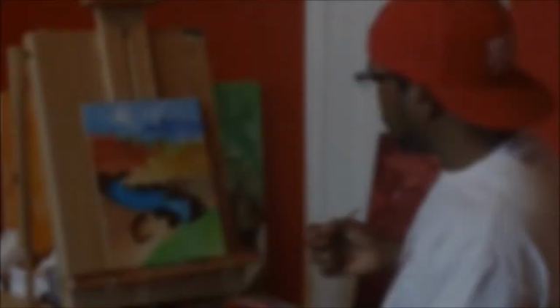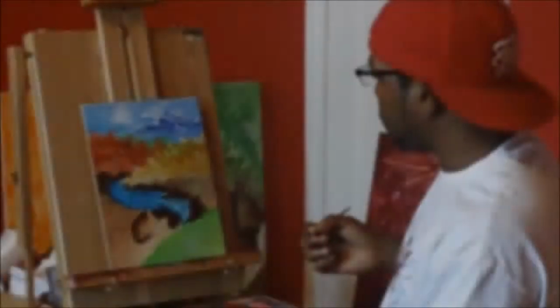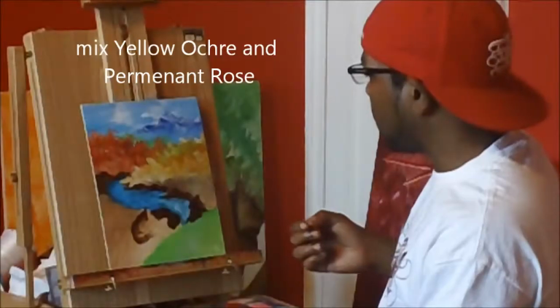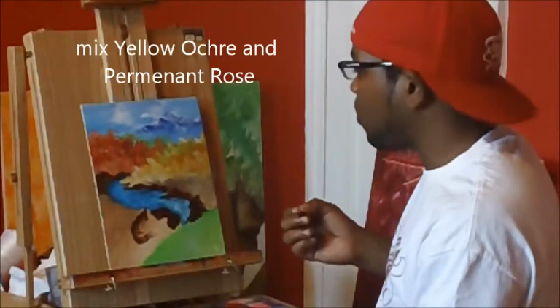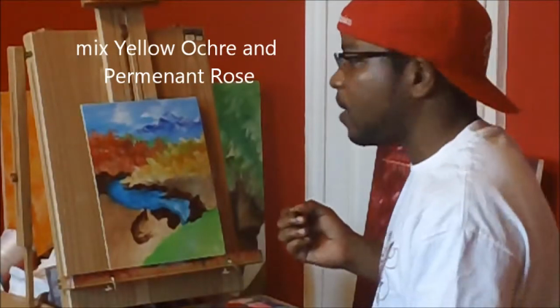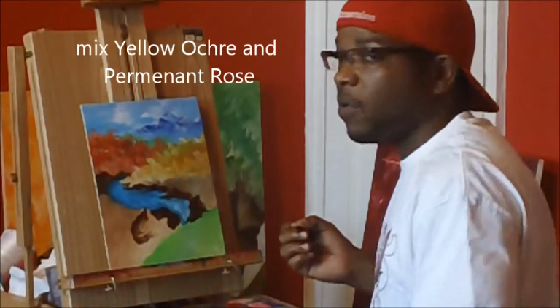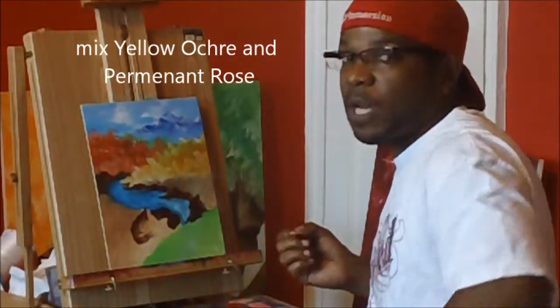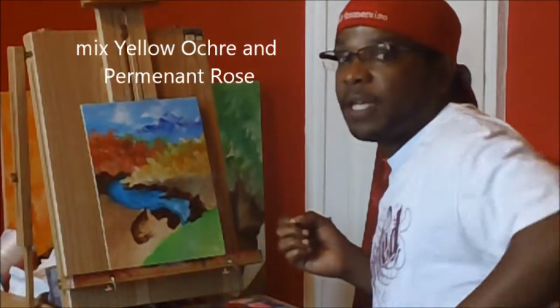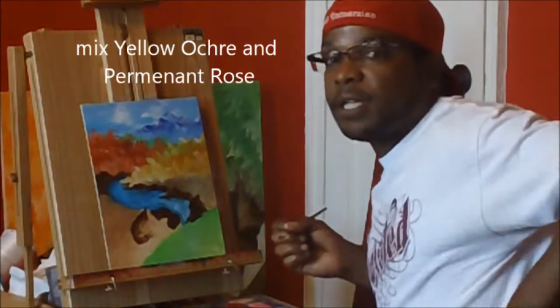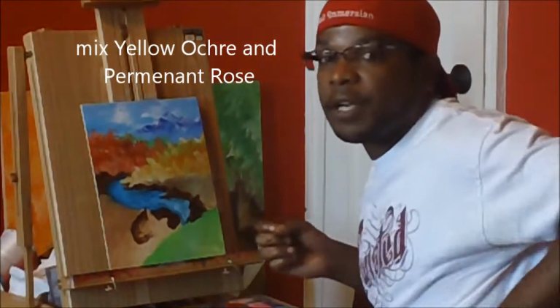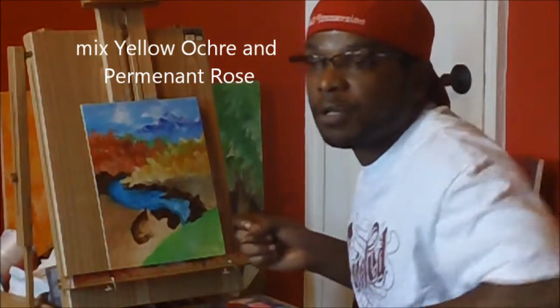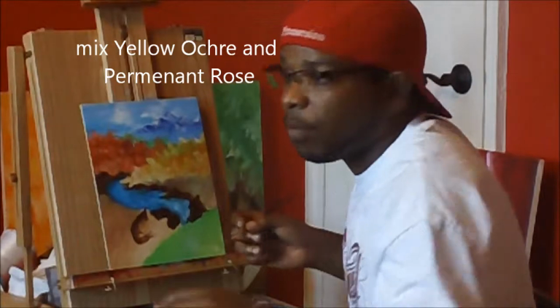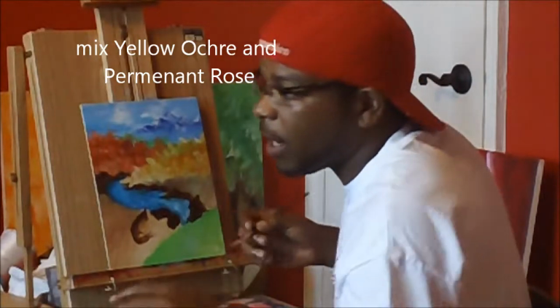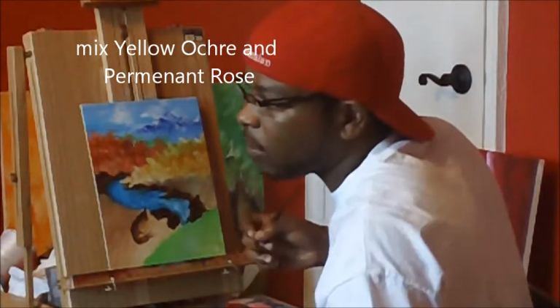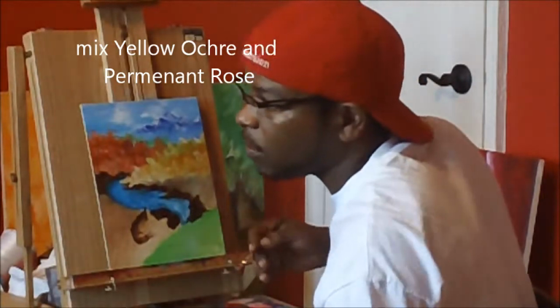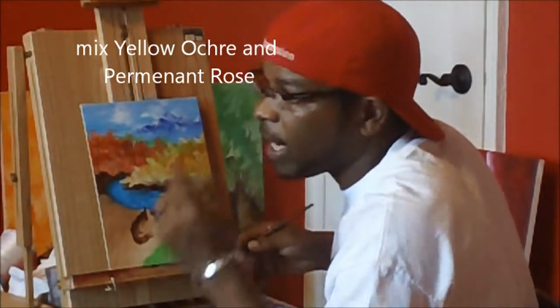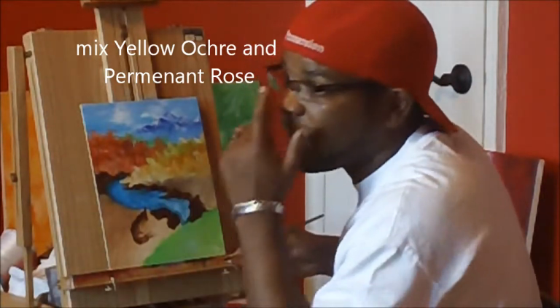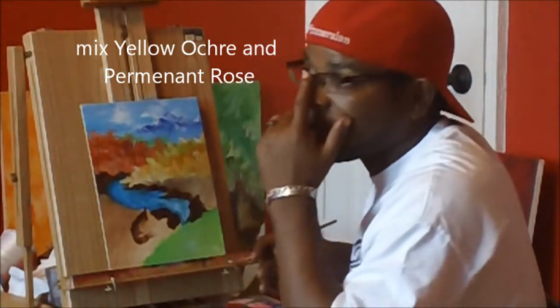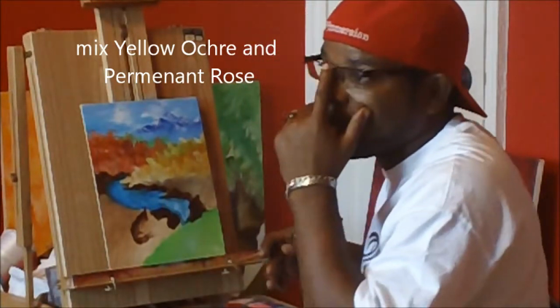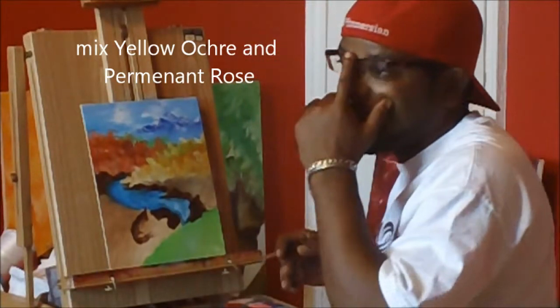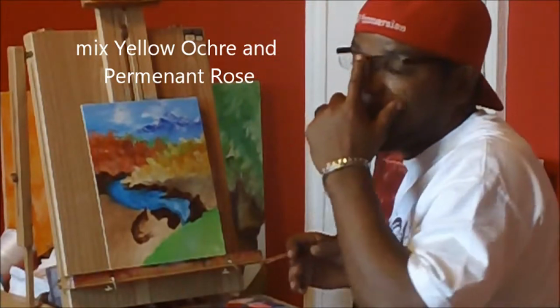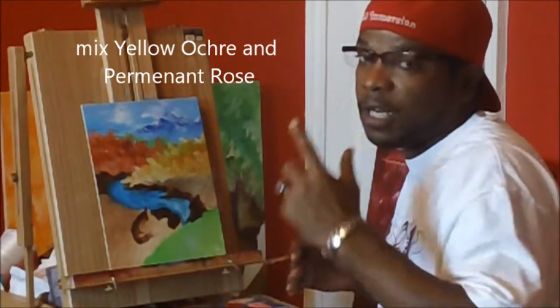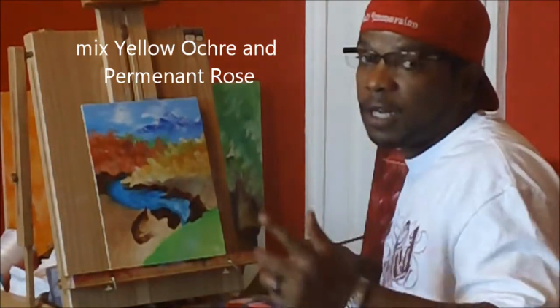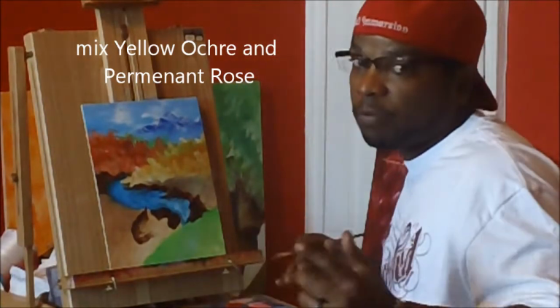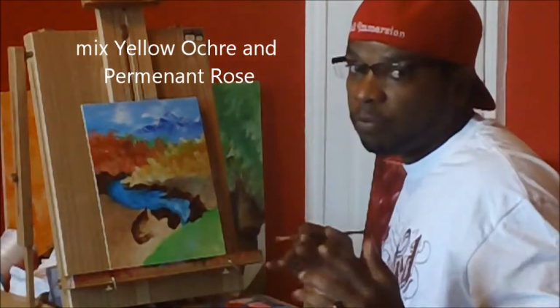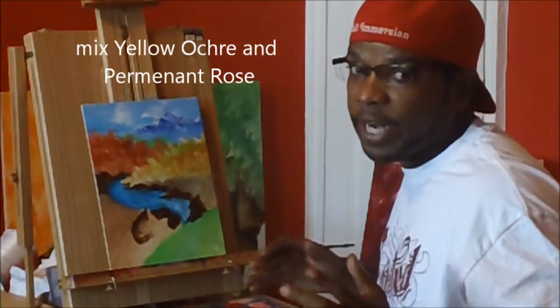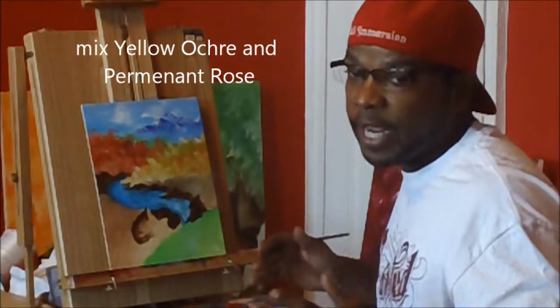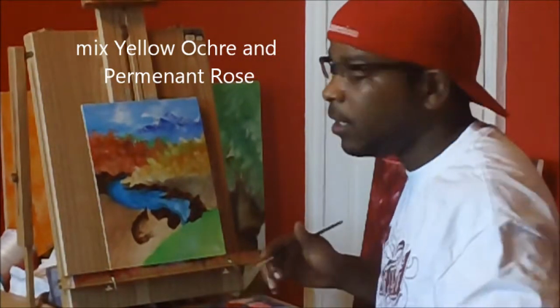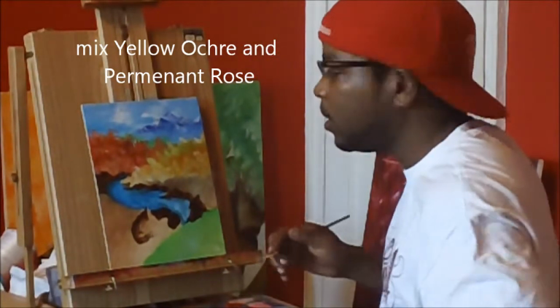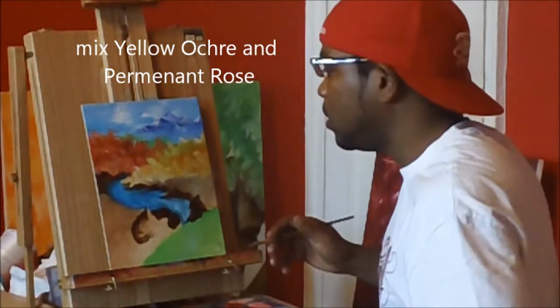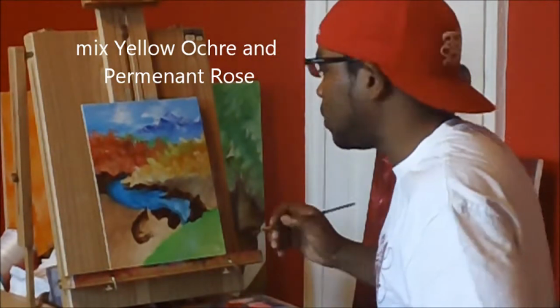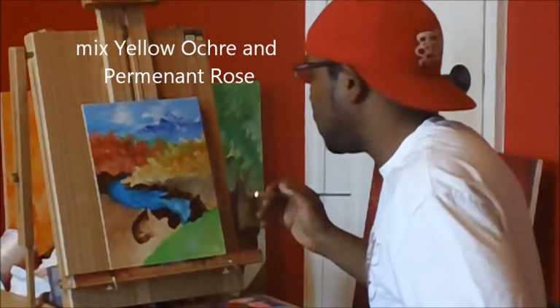This will give you a nice textured brown that has a red hit to it.